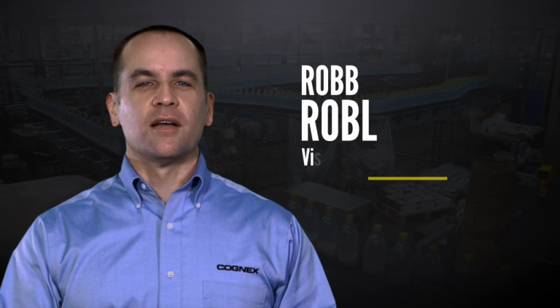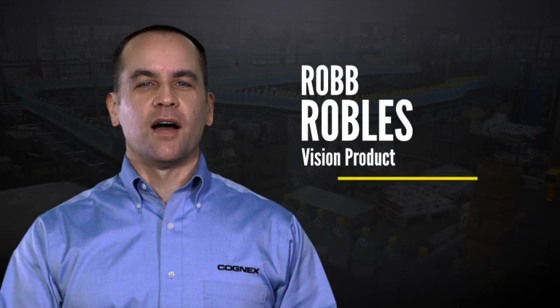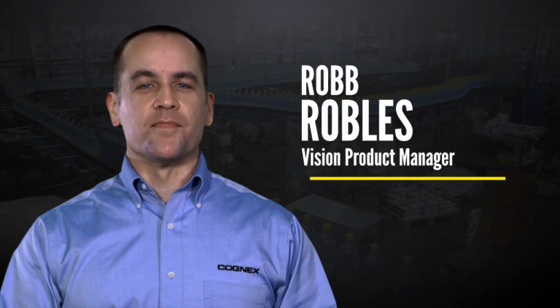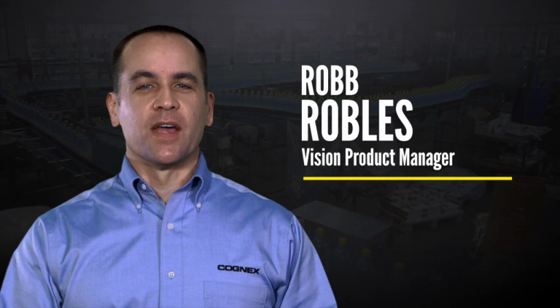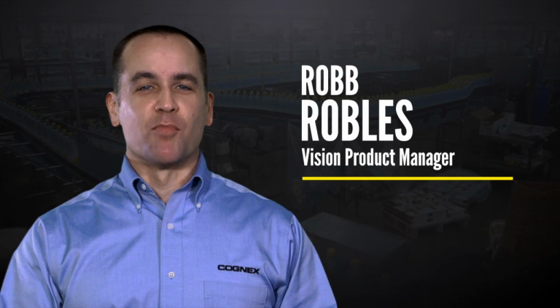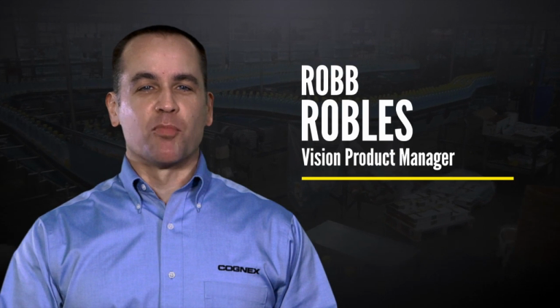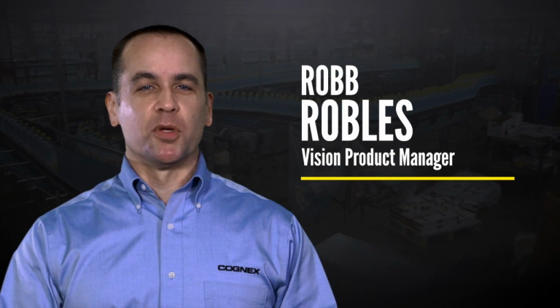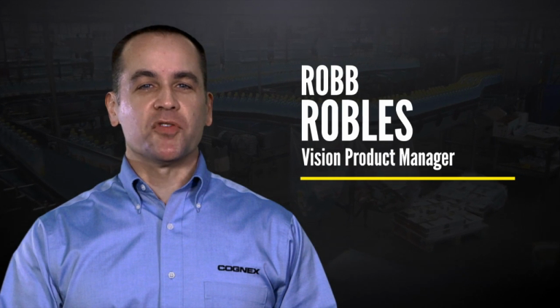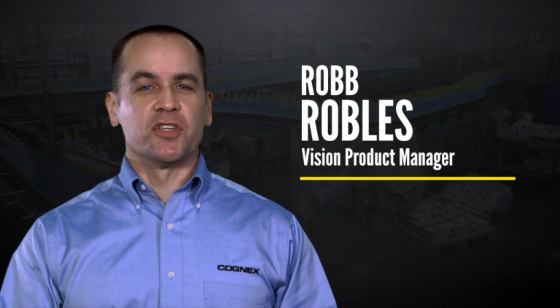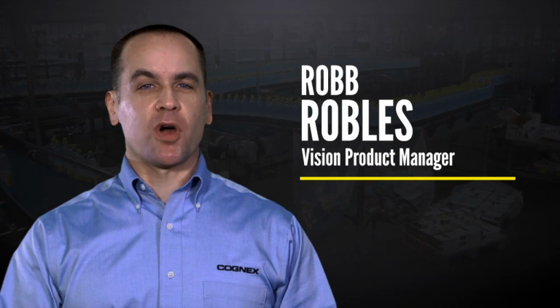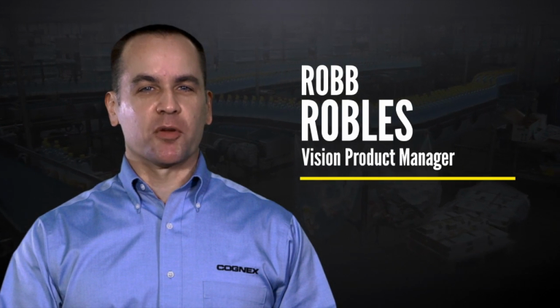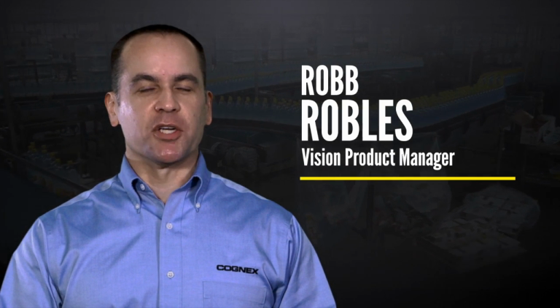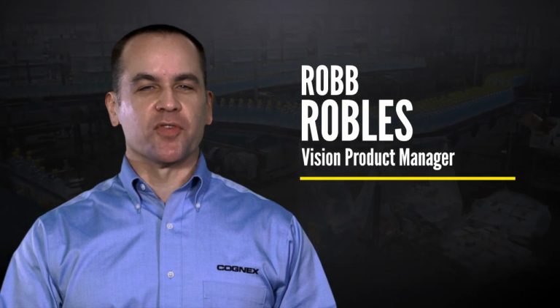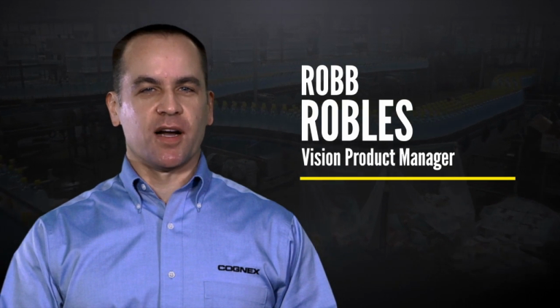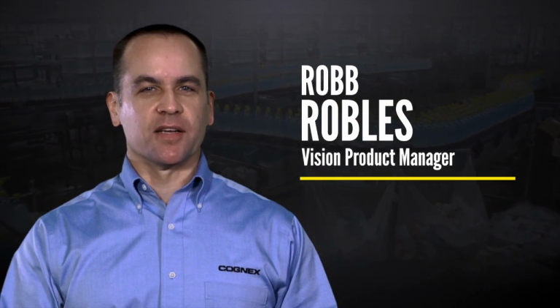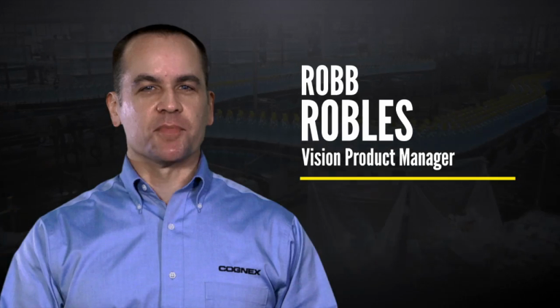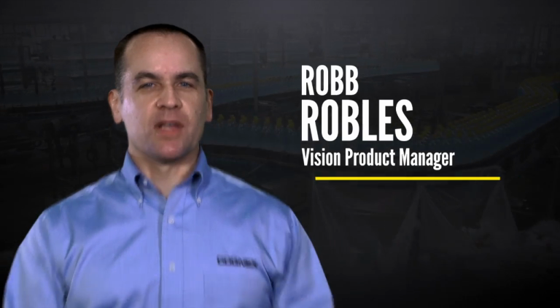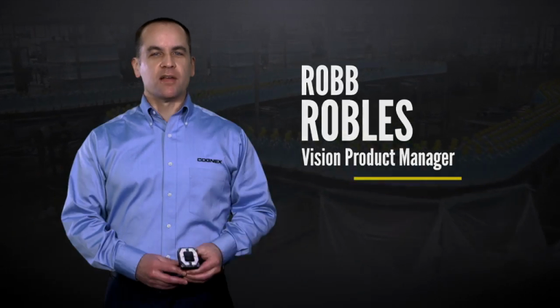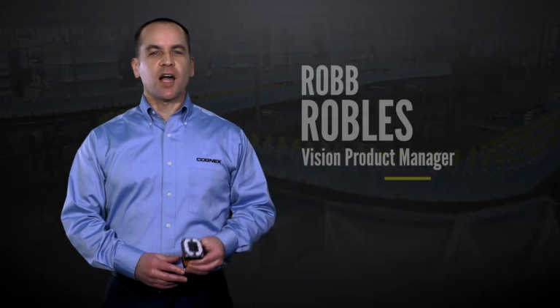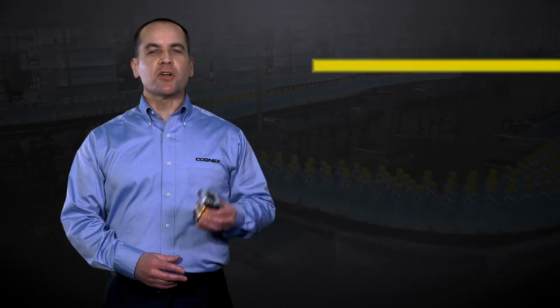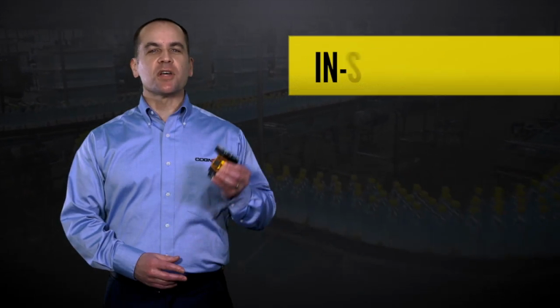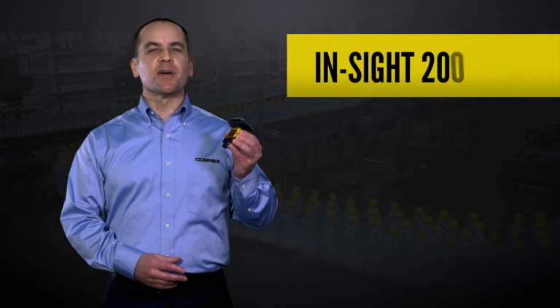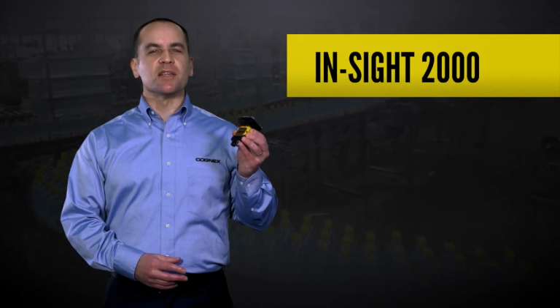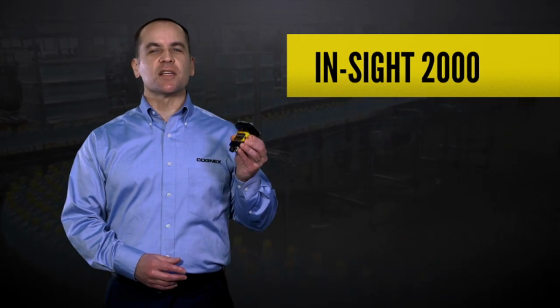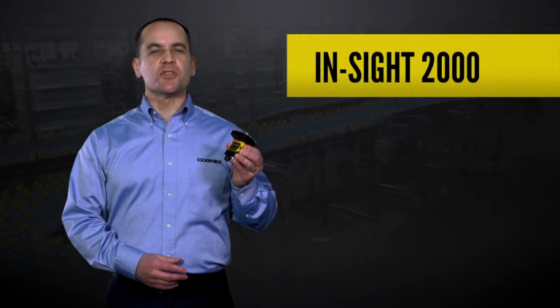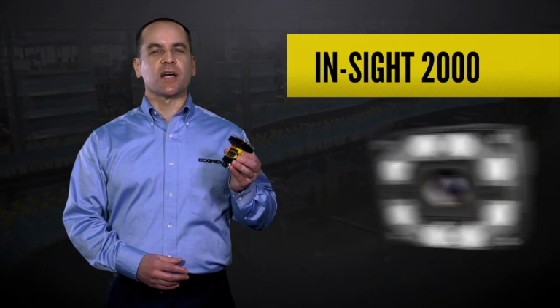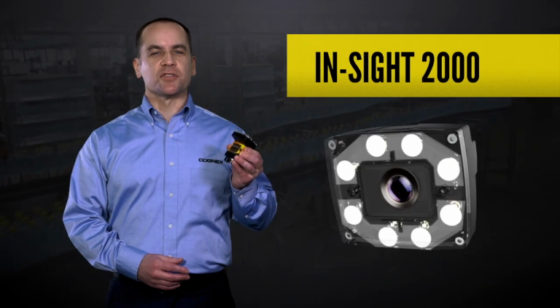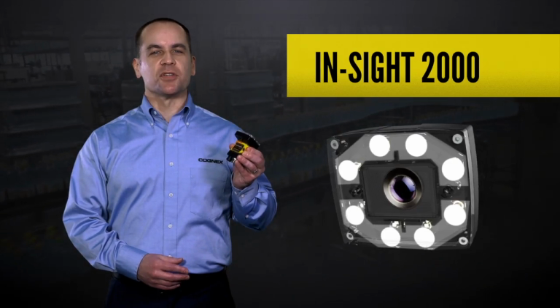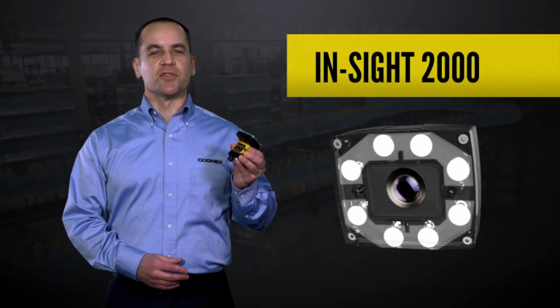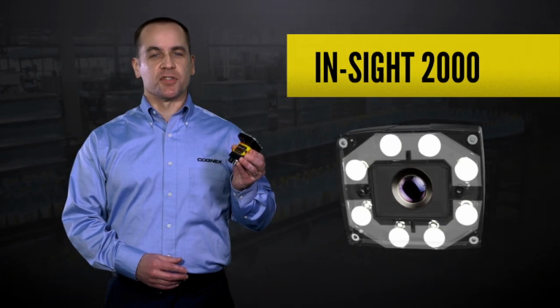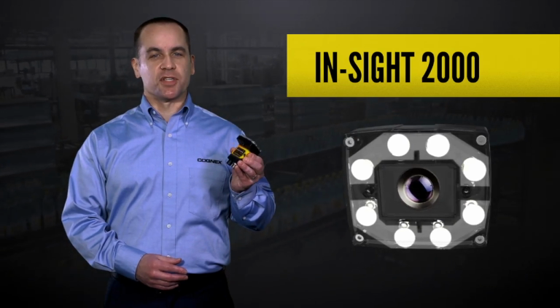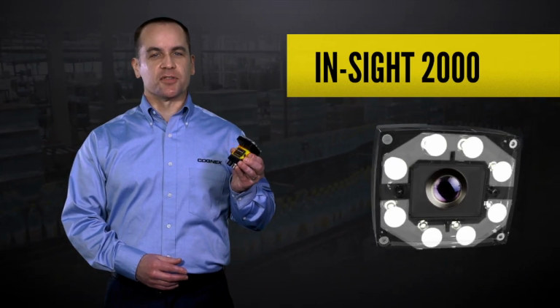Hi, I'm Rob Robles, Vision Product Manager for Cognex. I'm here to talk about the Insight 2000 series vision sensors.